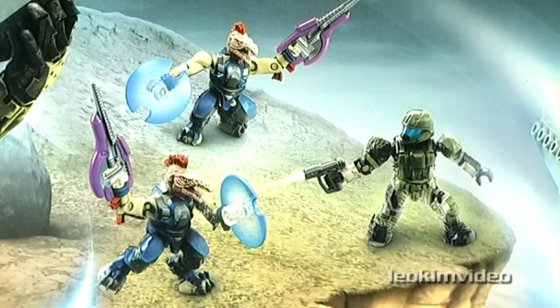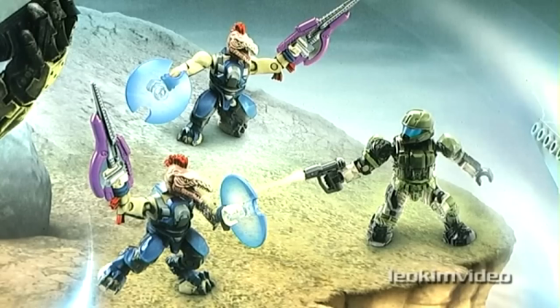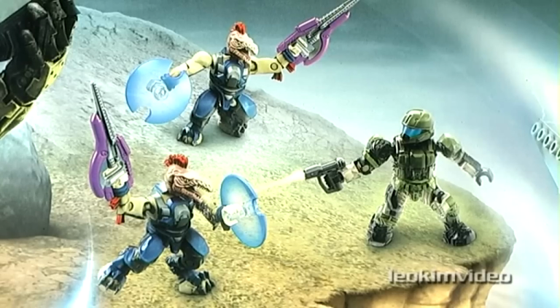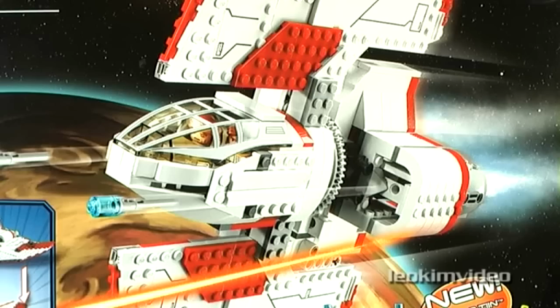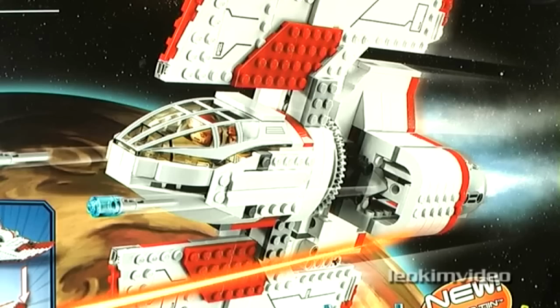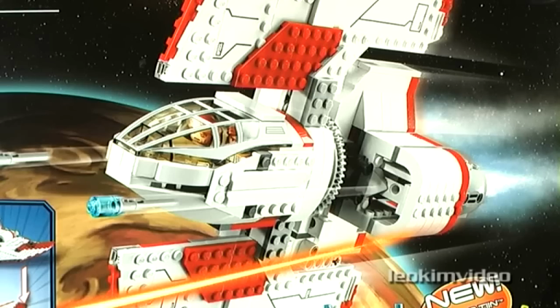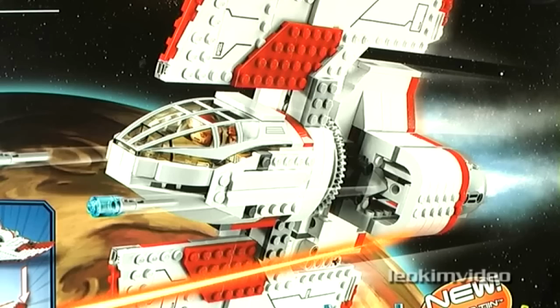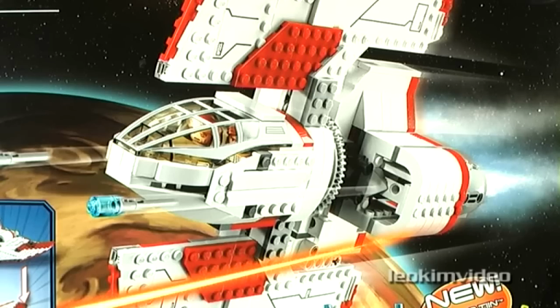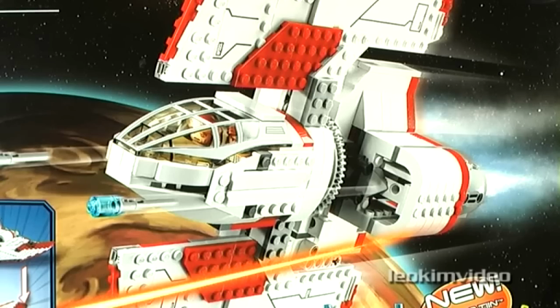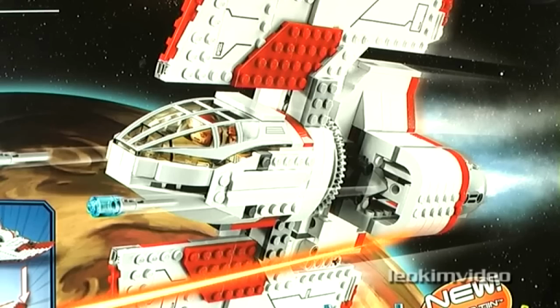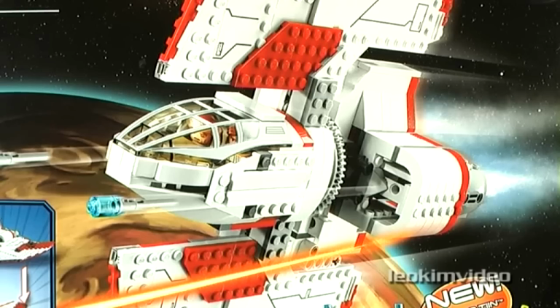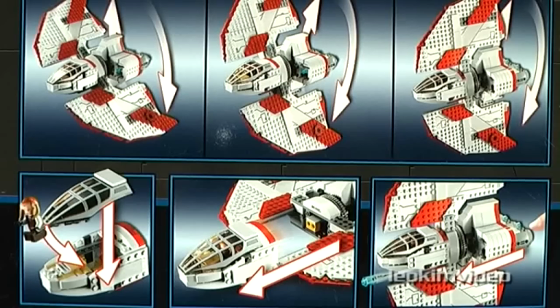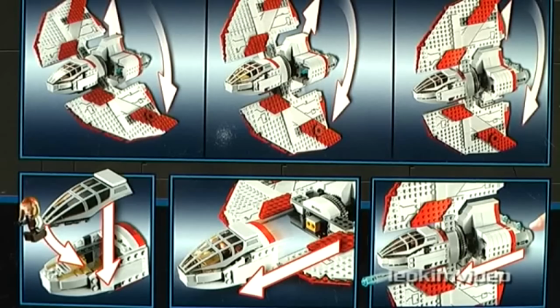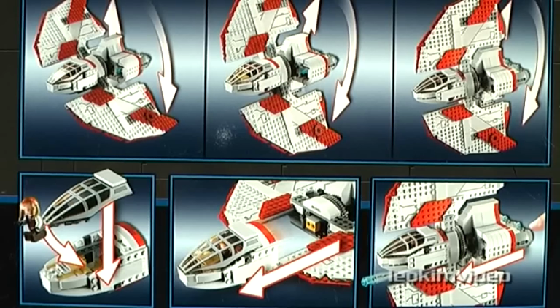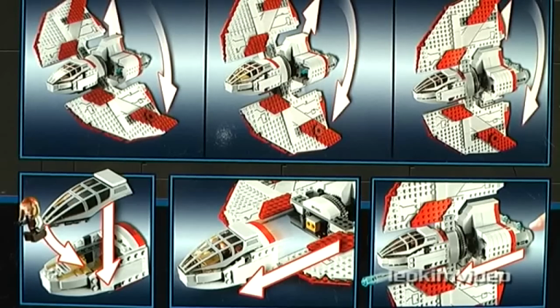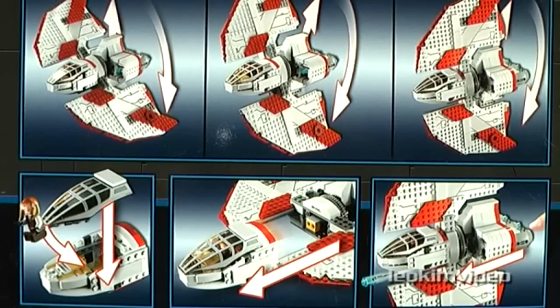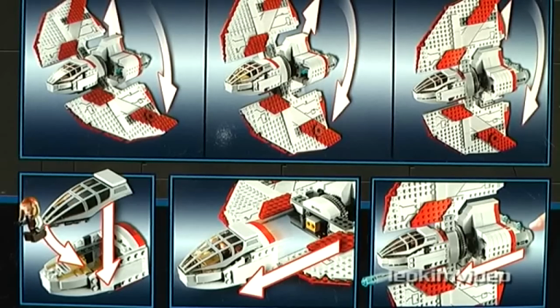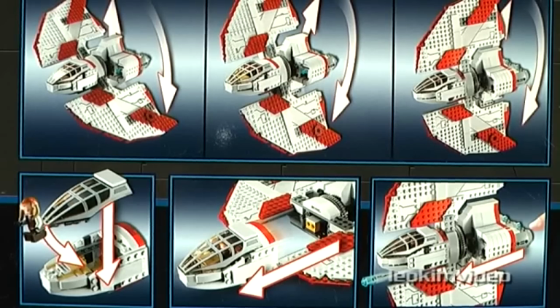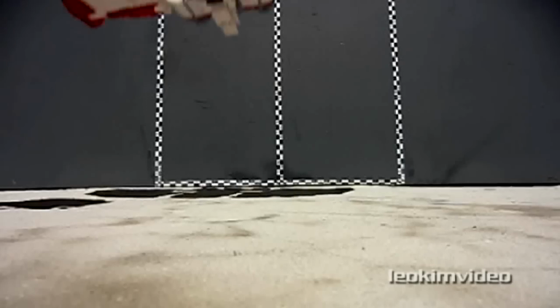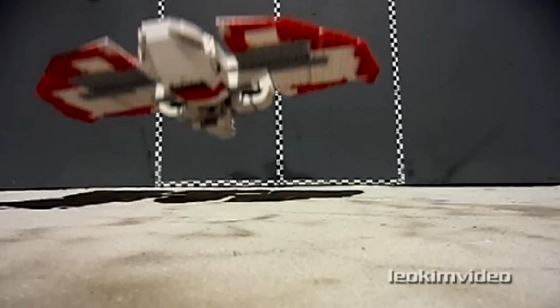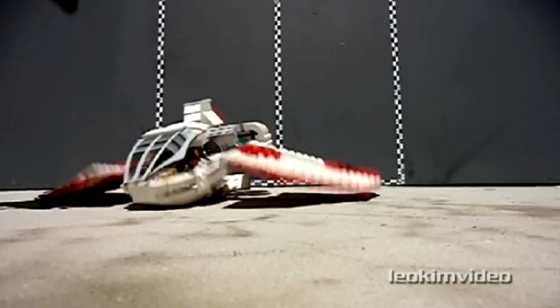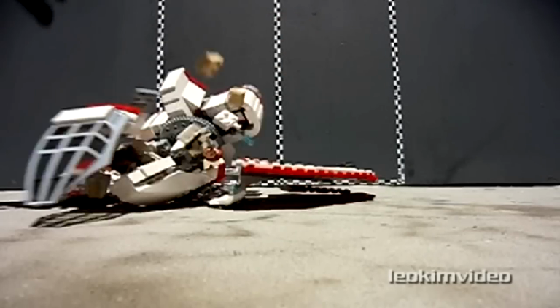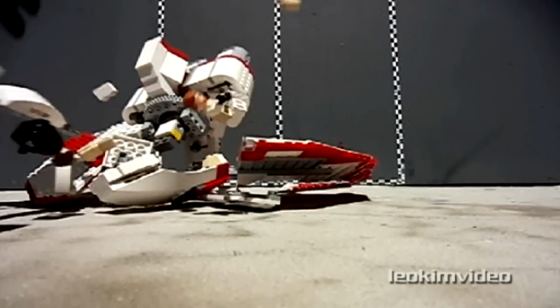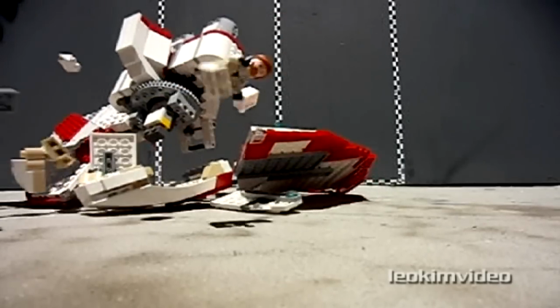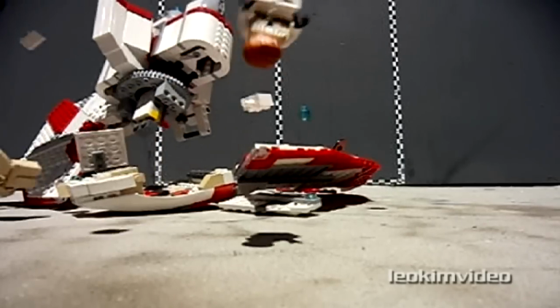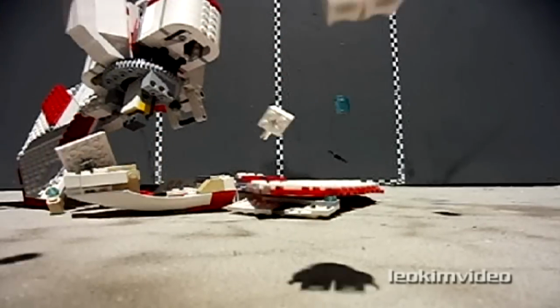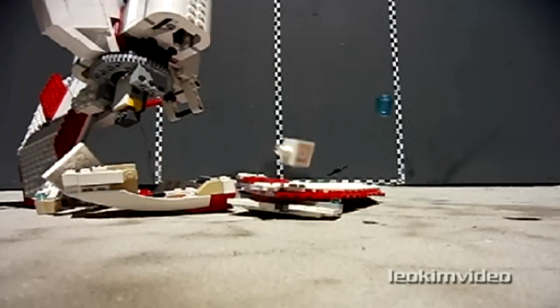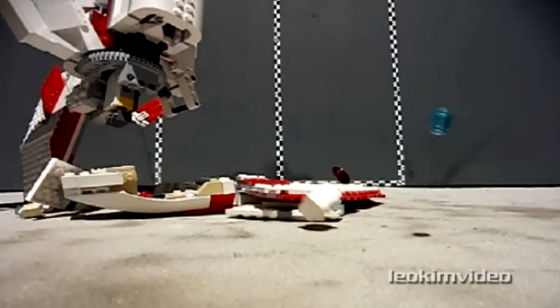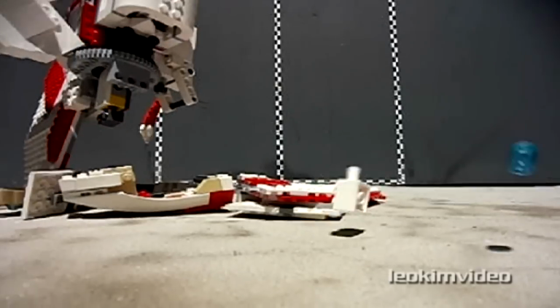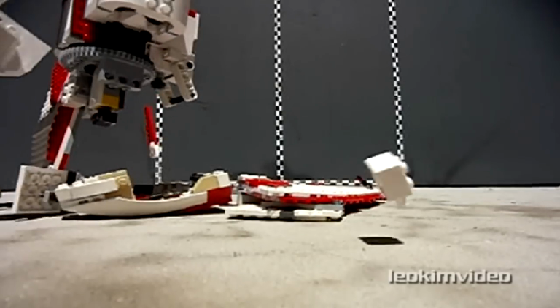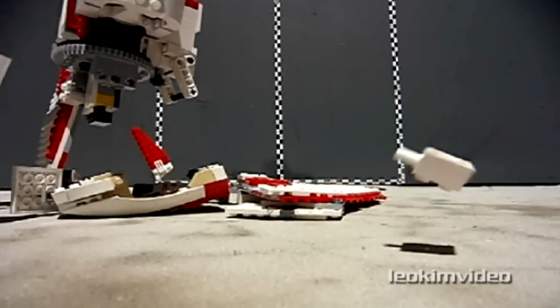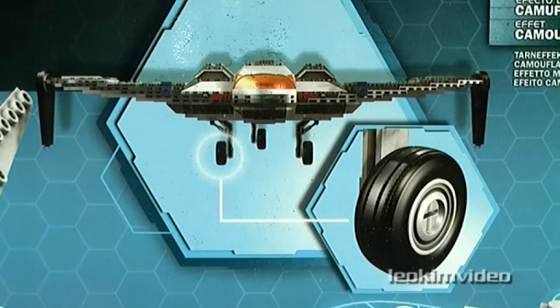I'll be focusing on design and attention to detail, and let's smash these models up just for fun.